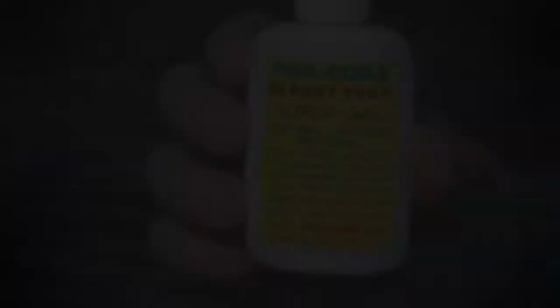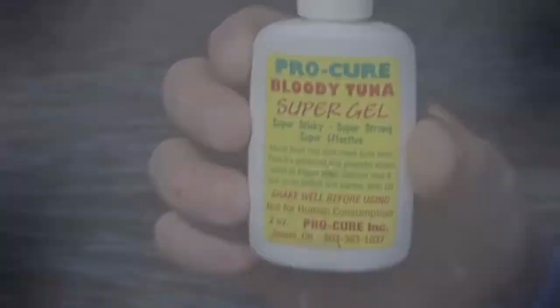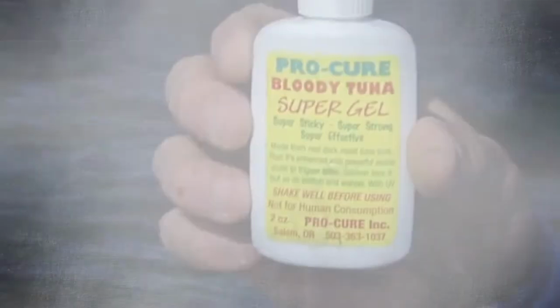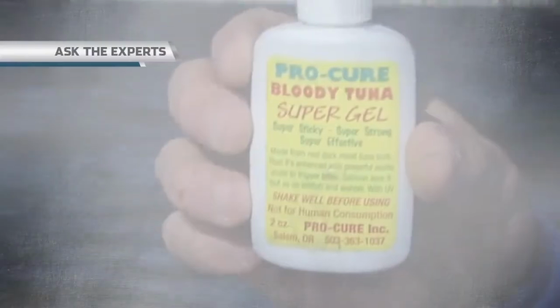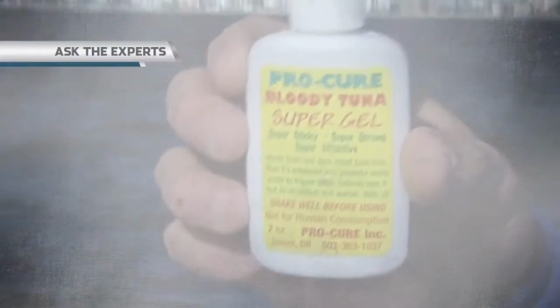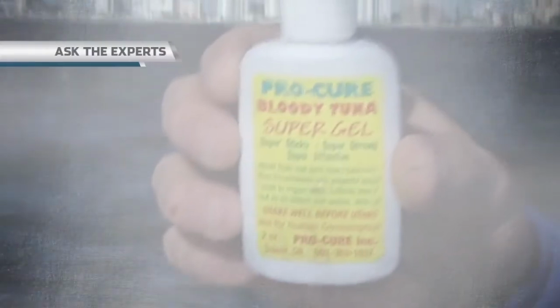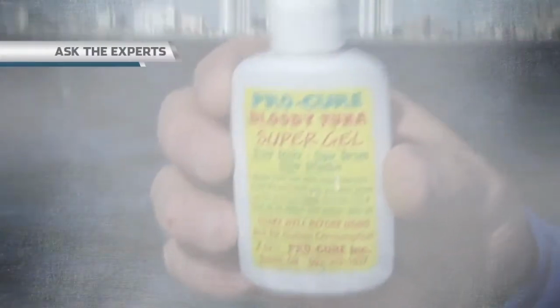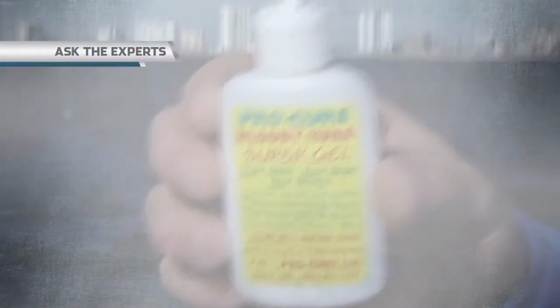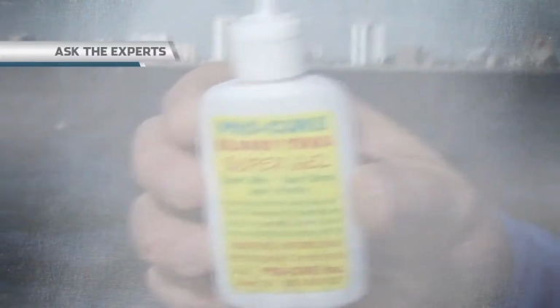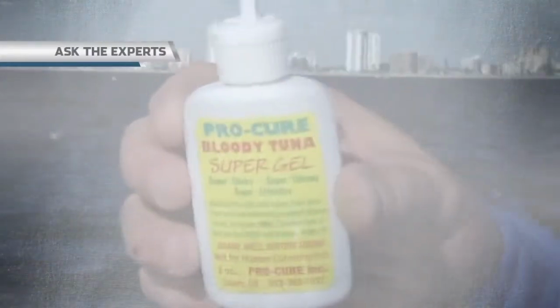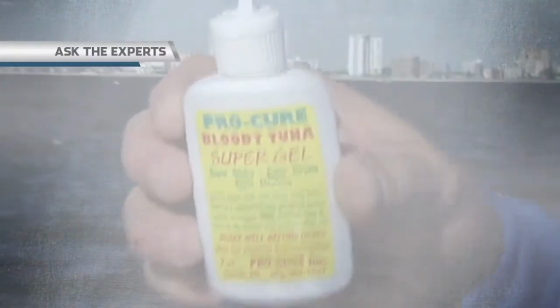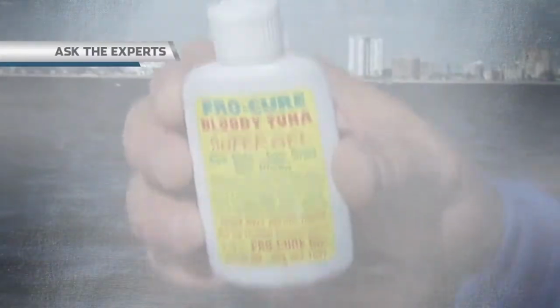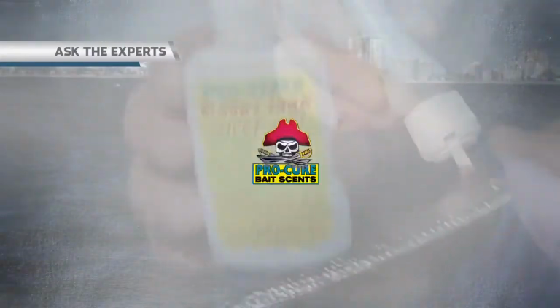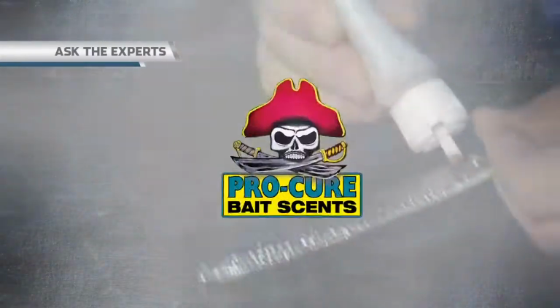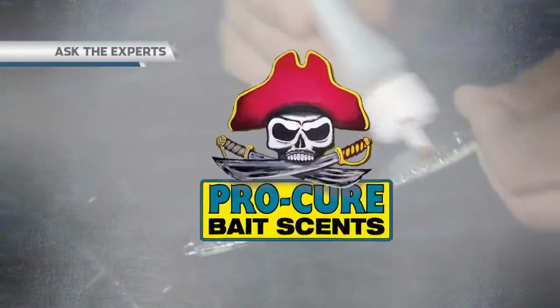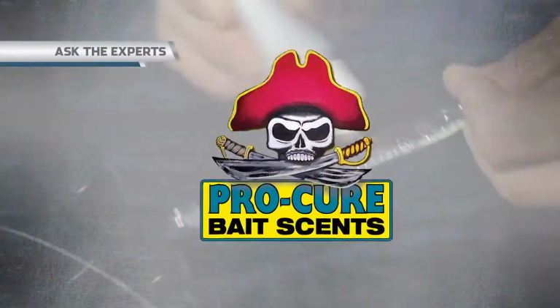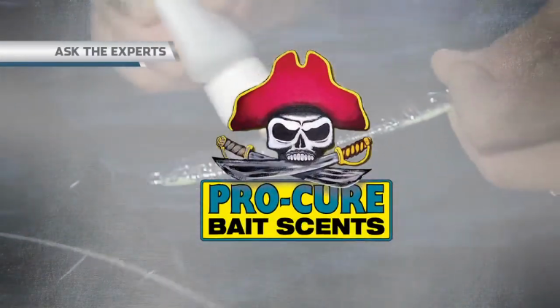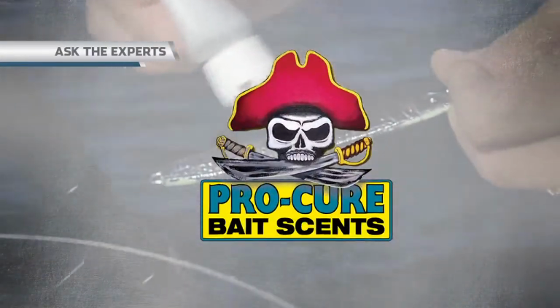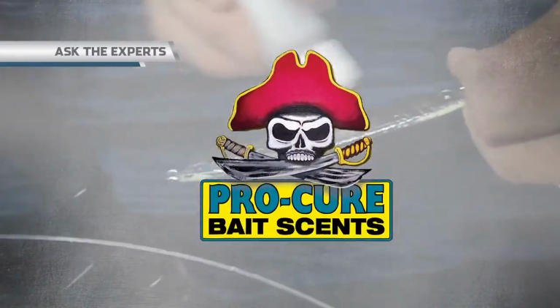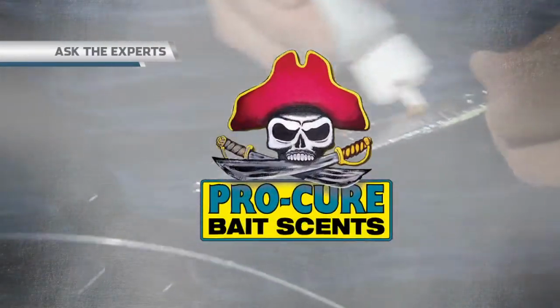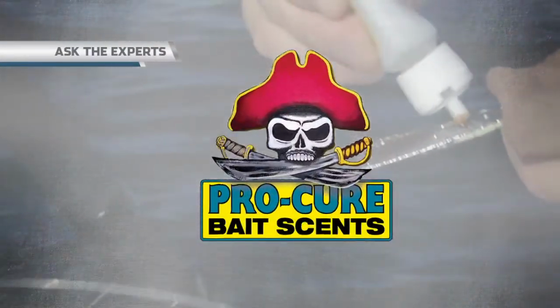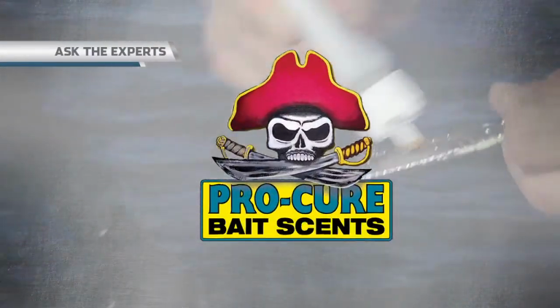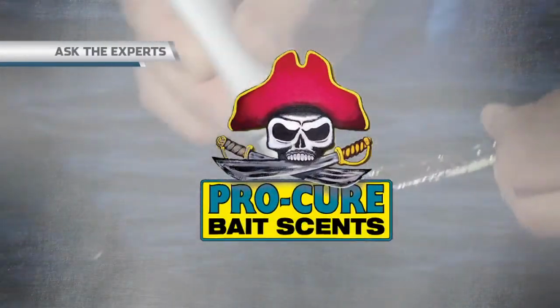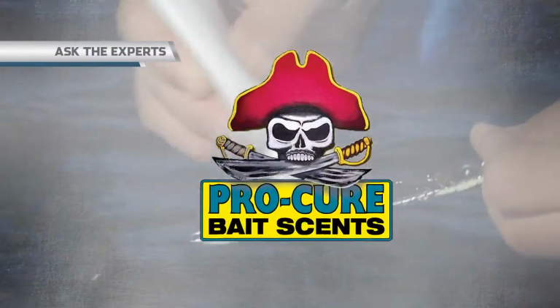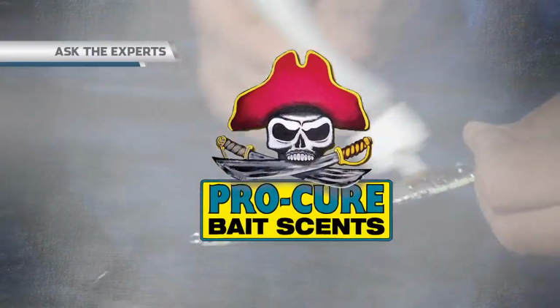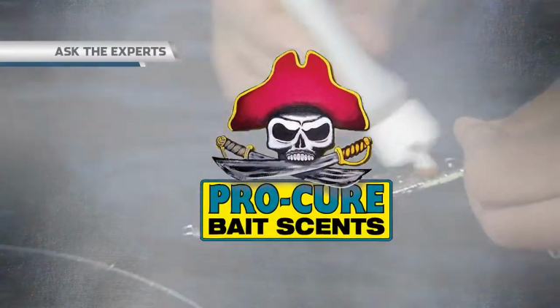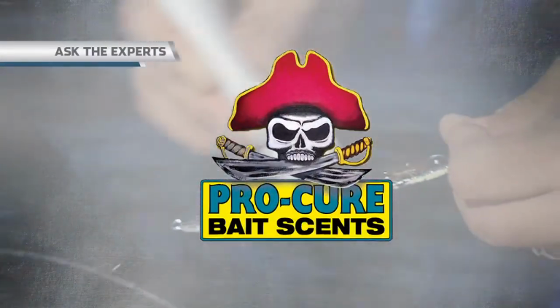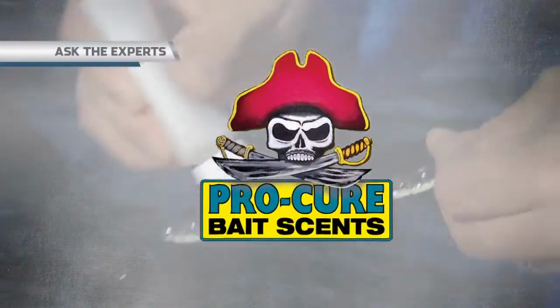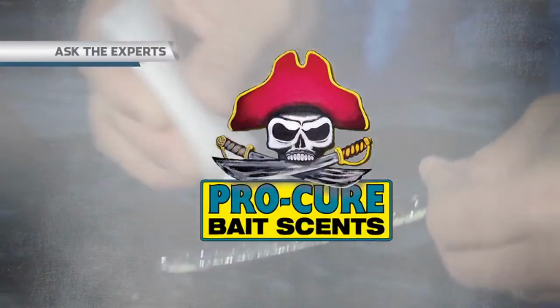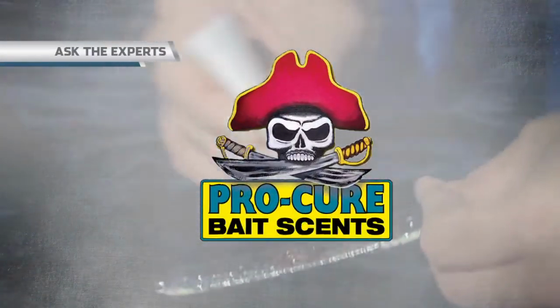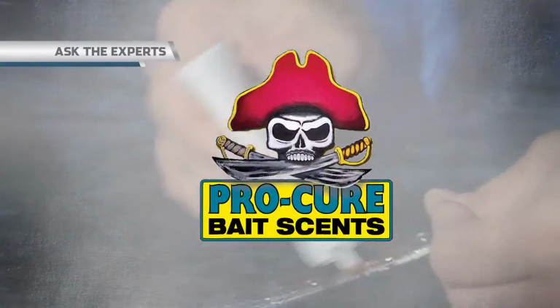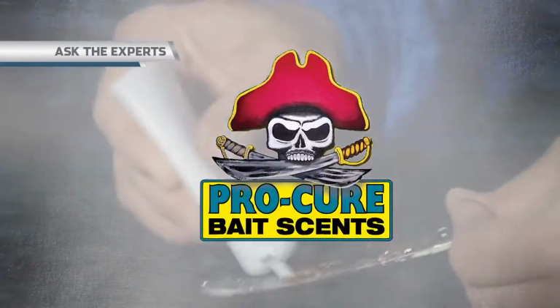Ask the Experts, brought to you by ProCure, the finest bait scents in the world.